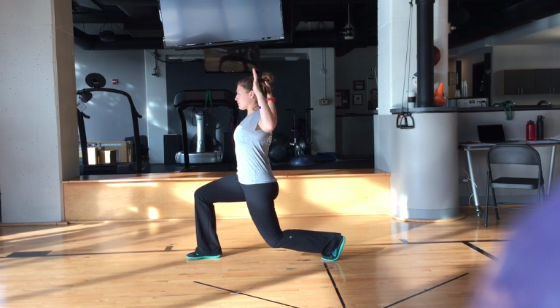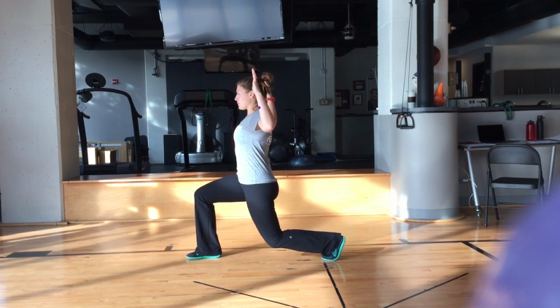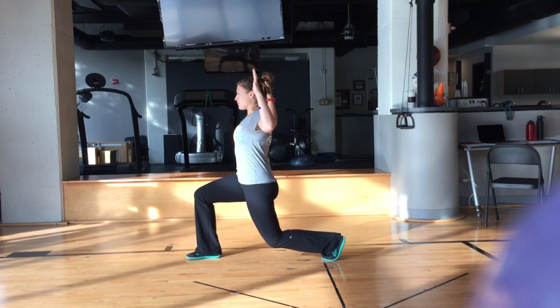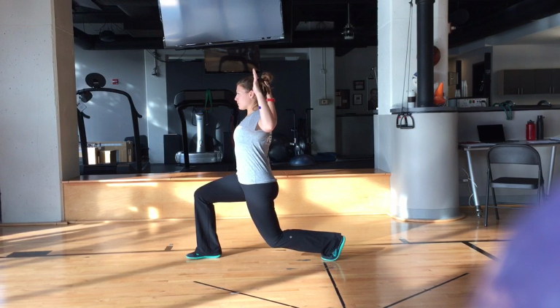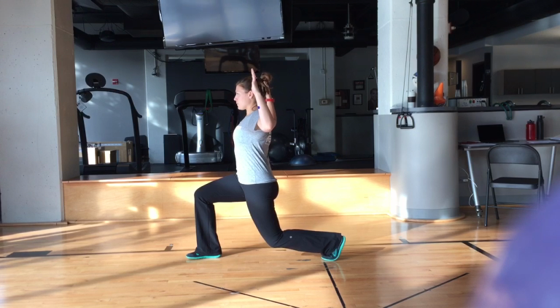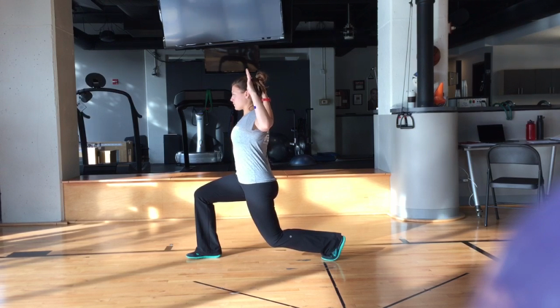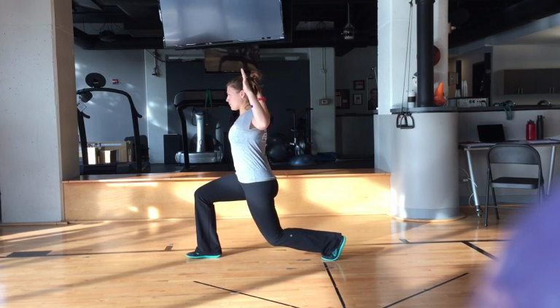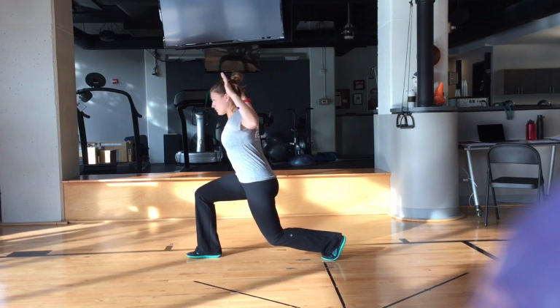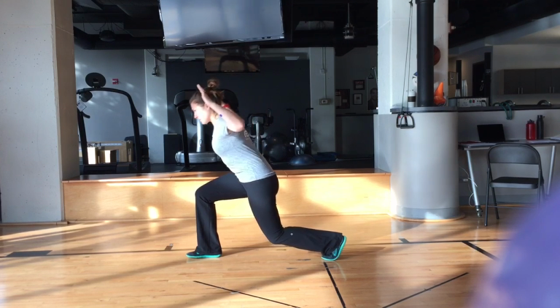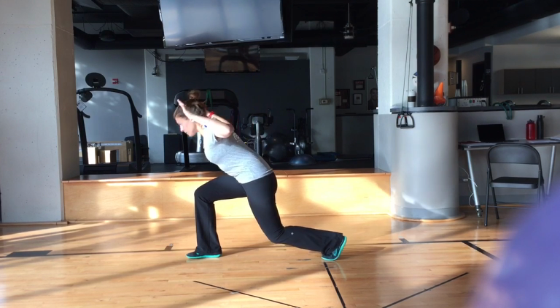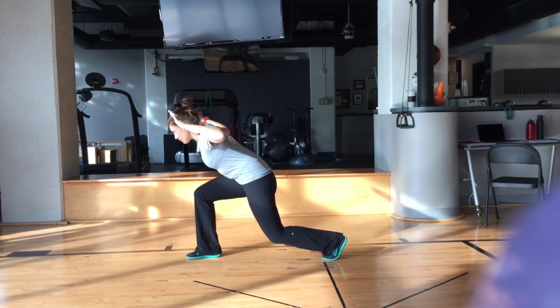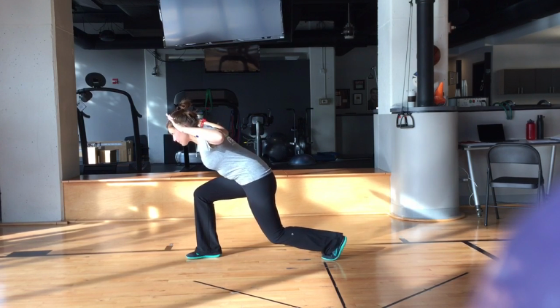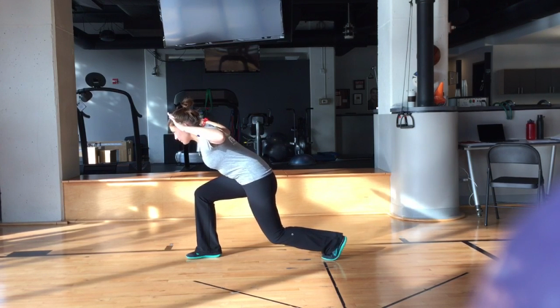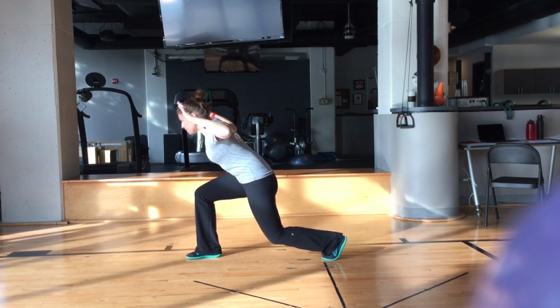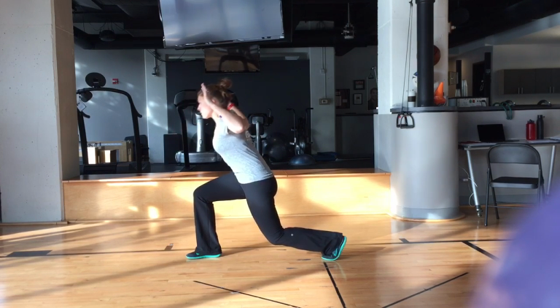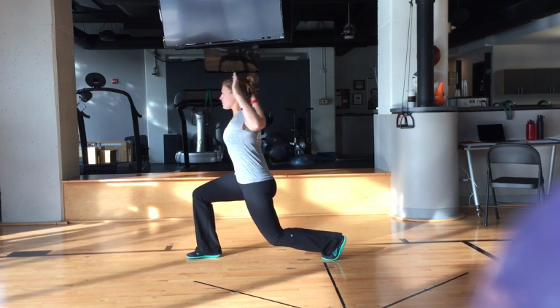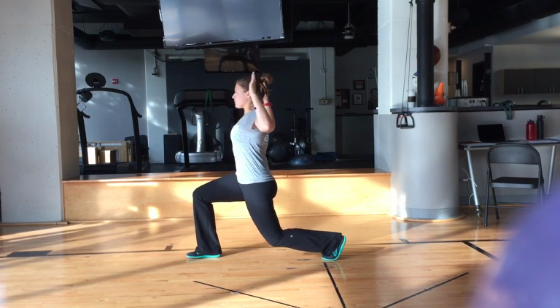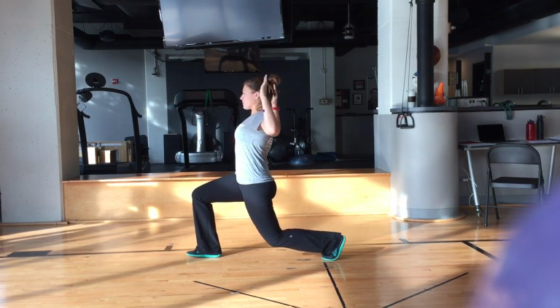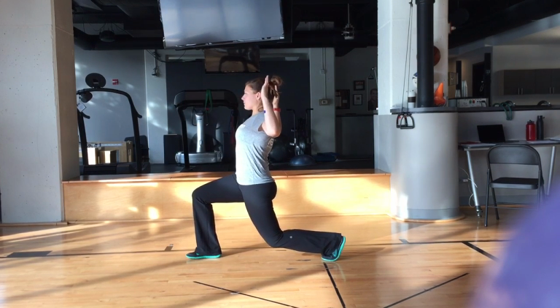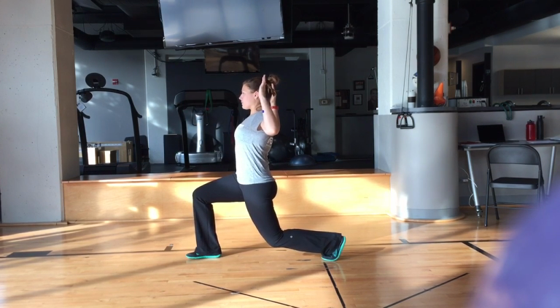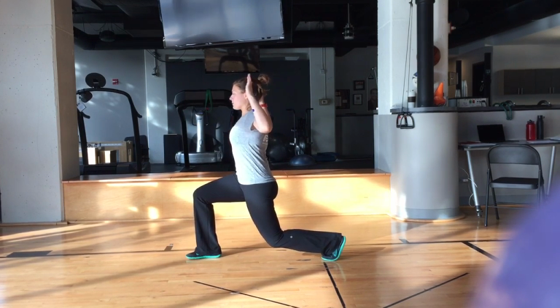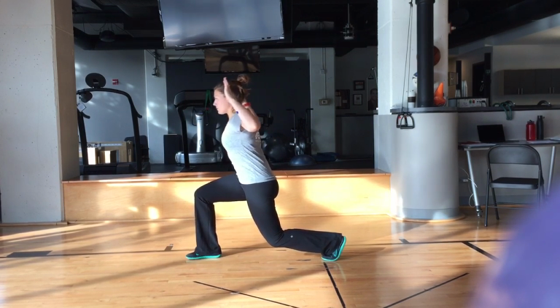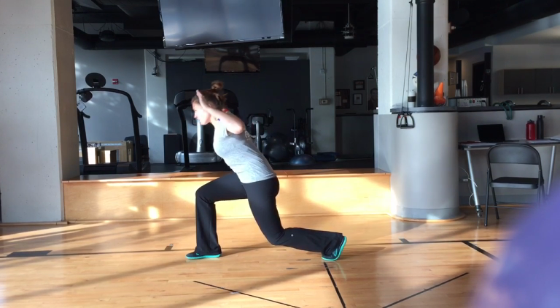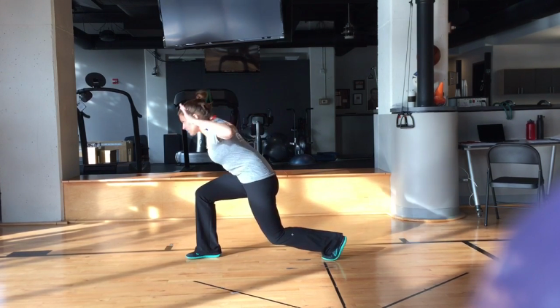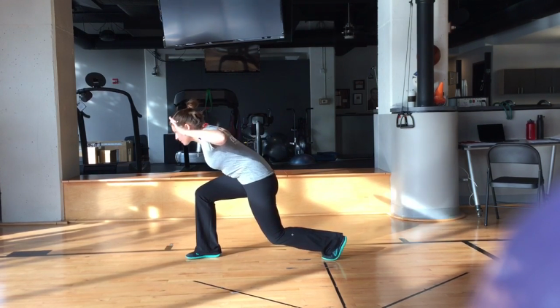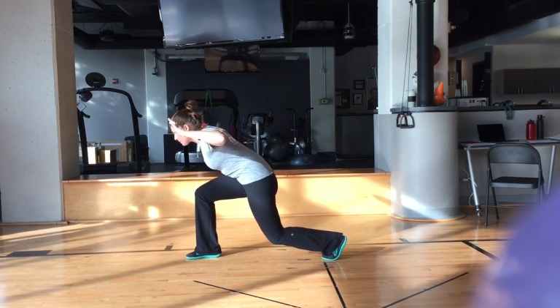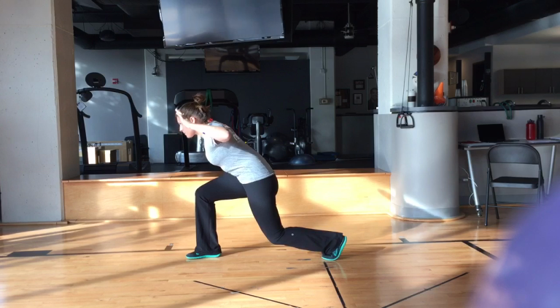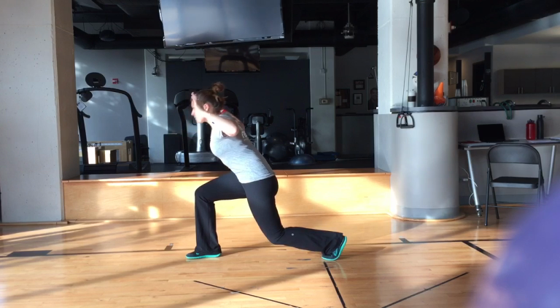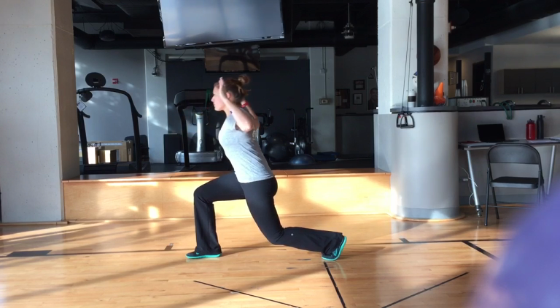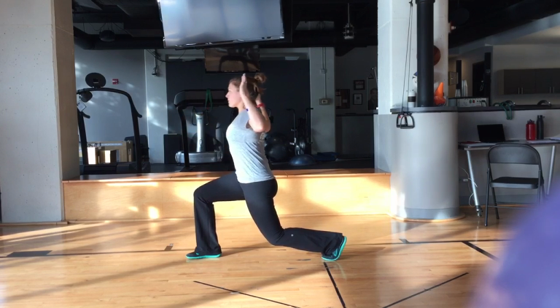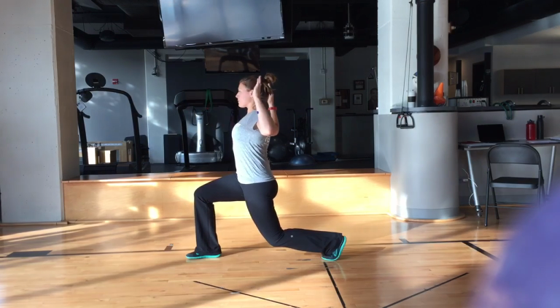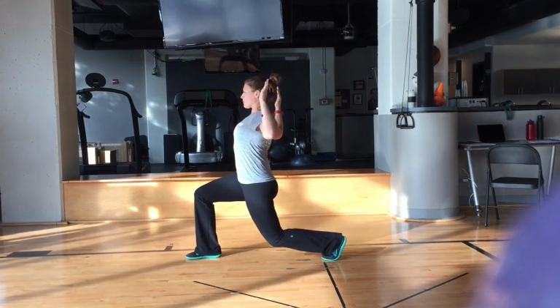Now you're going to reach forward and reach back. Every time you come back, you want to squeeze that glute to pull your body backwards.